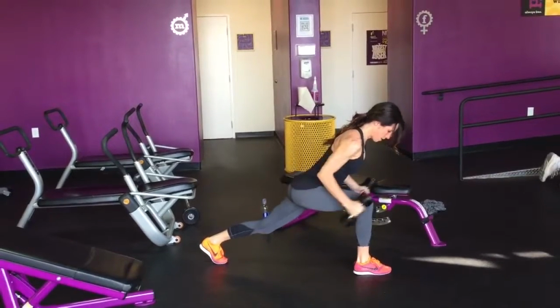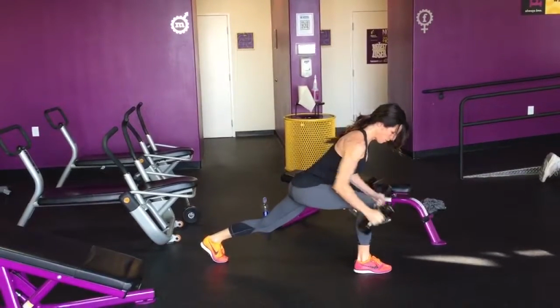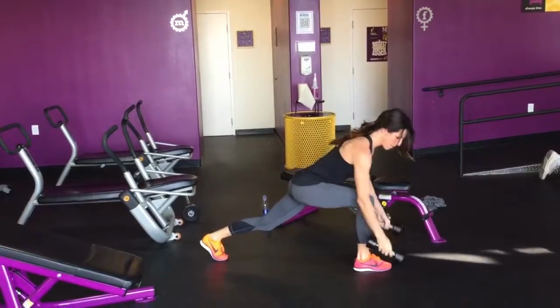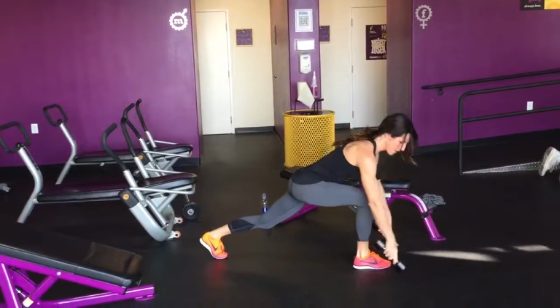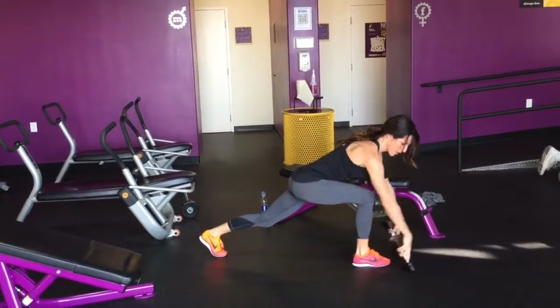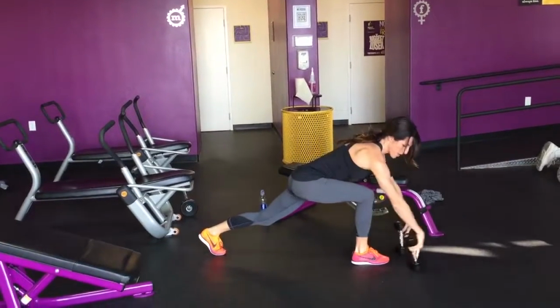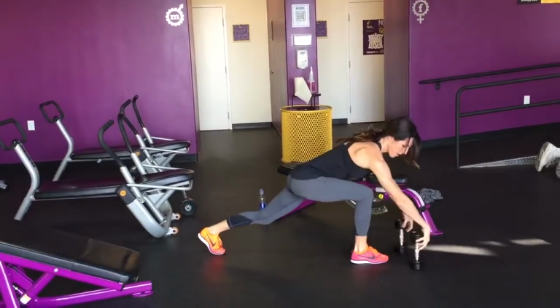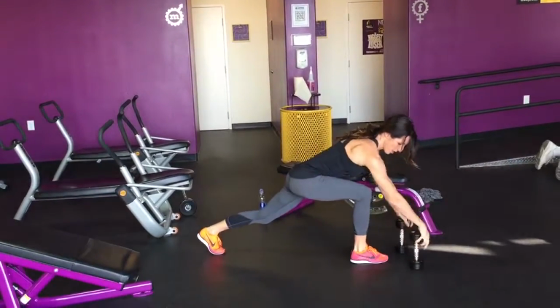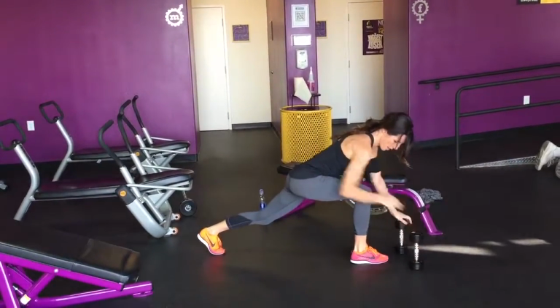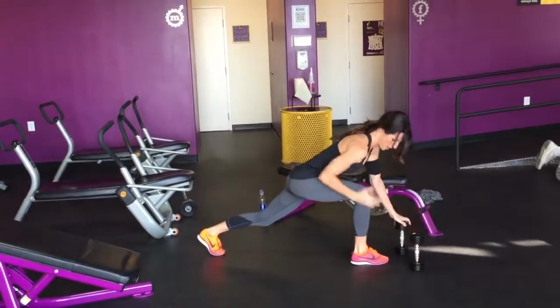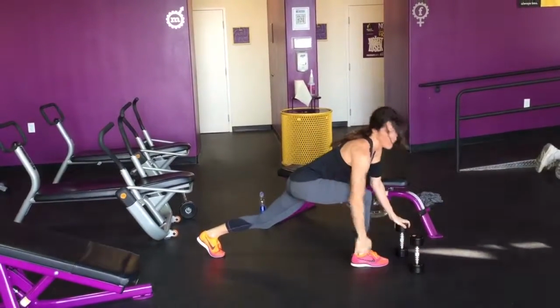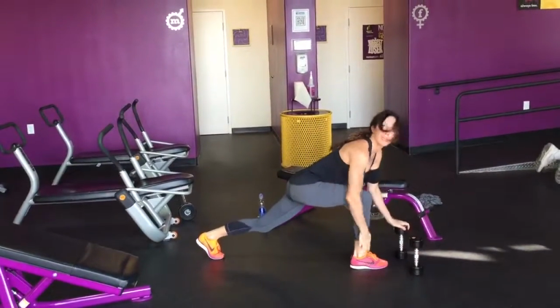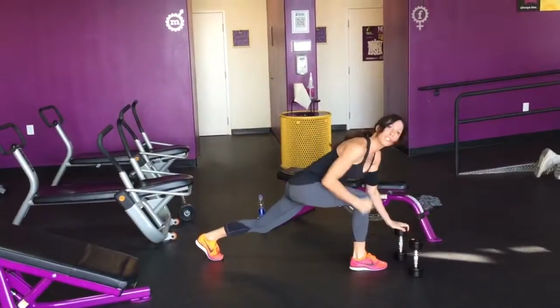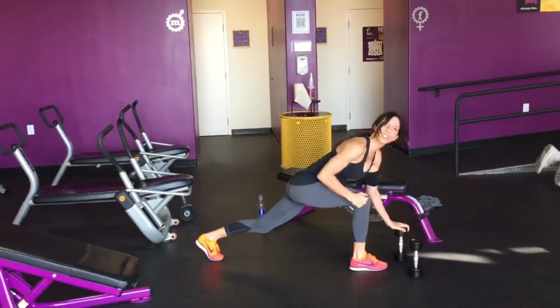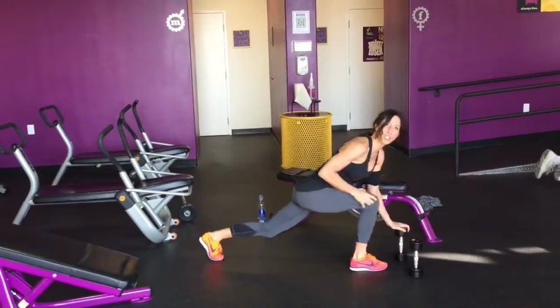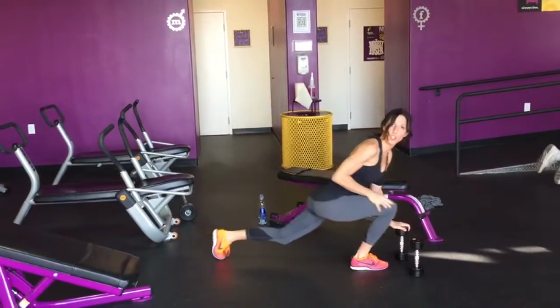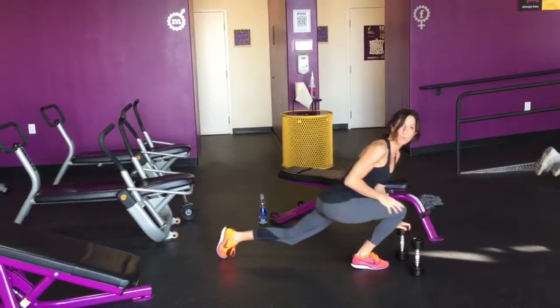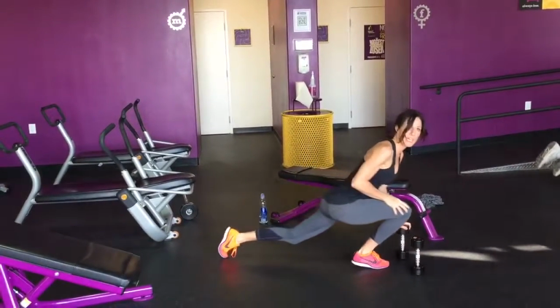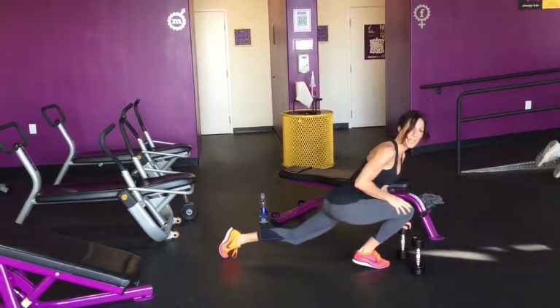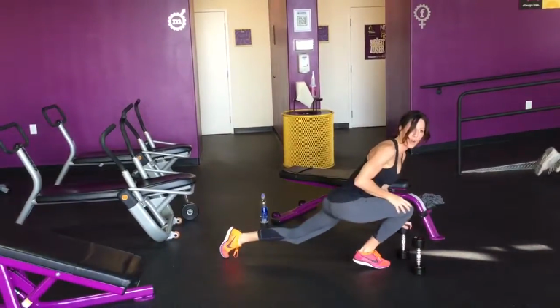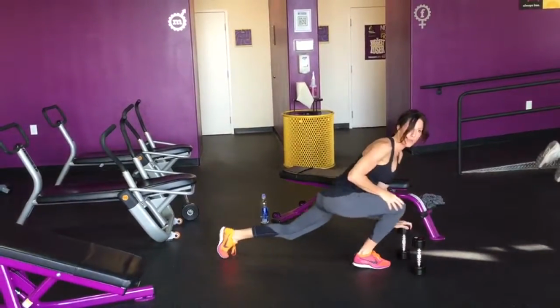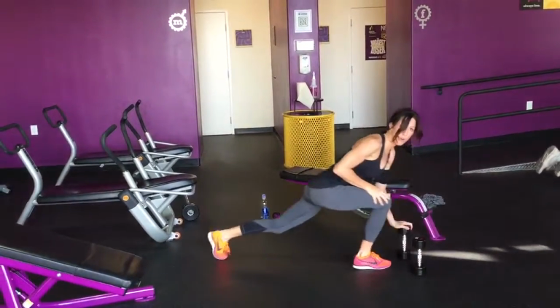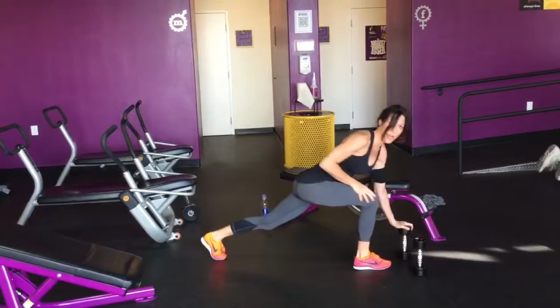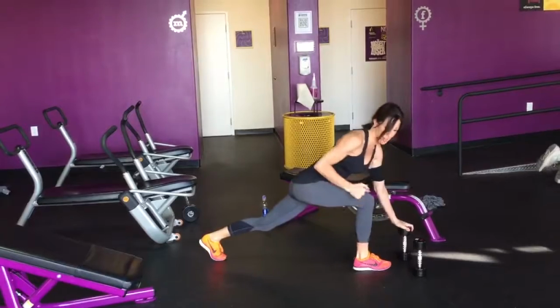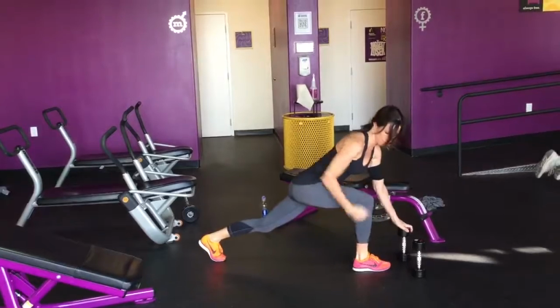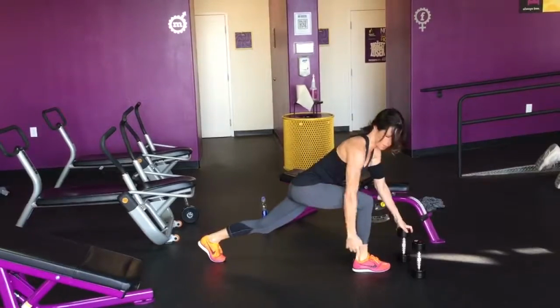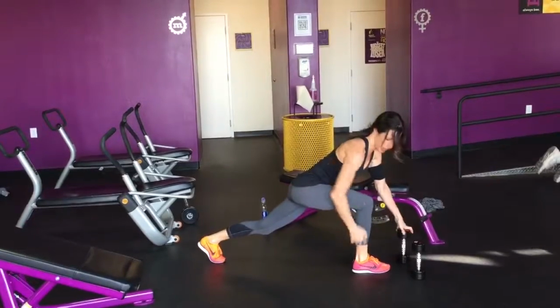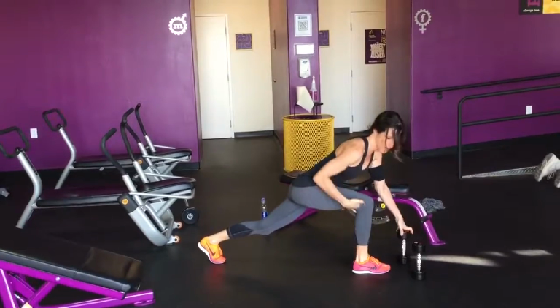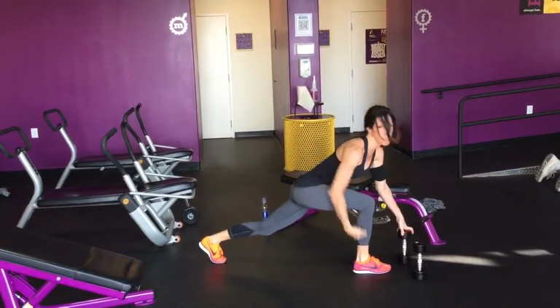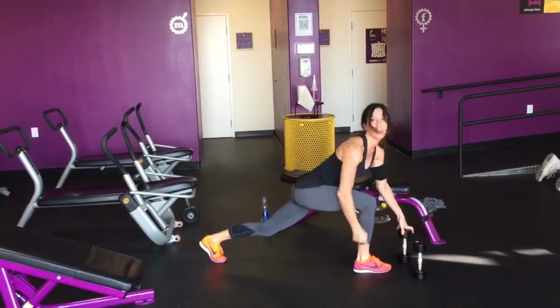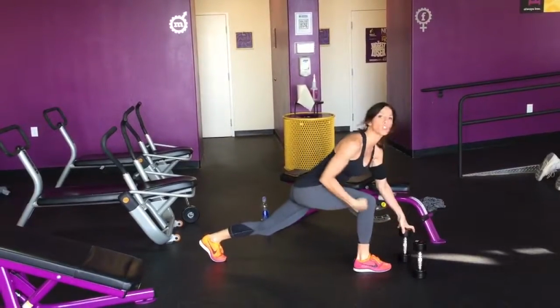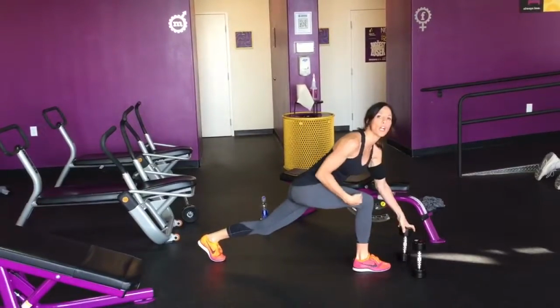From here to here, you should be leaning over. Keep that straight.